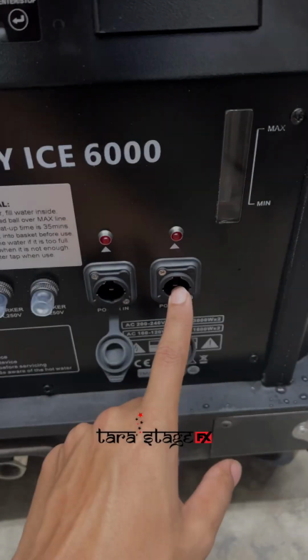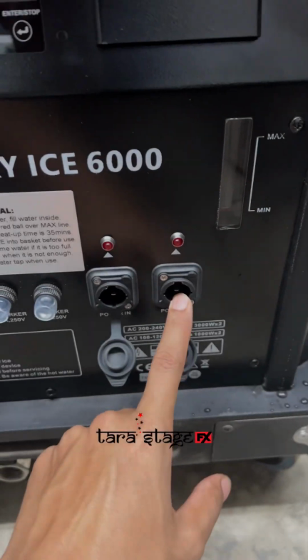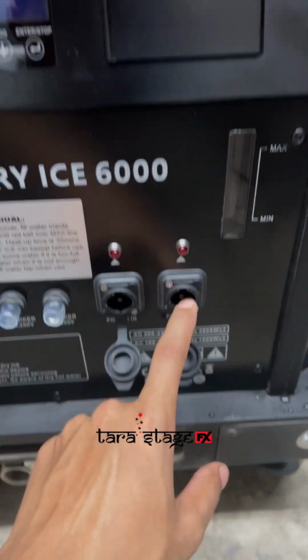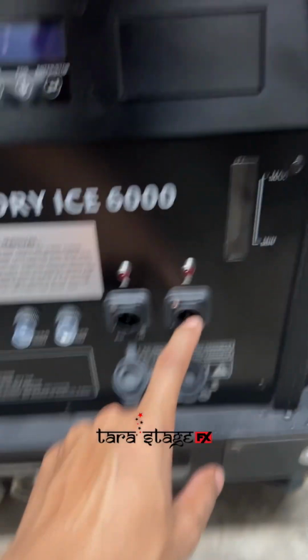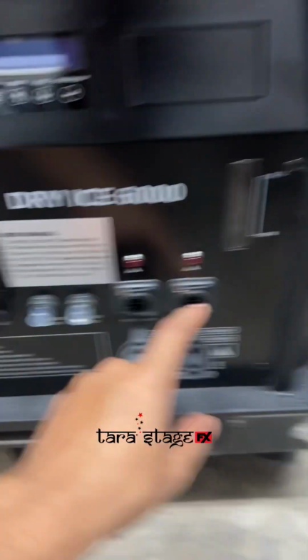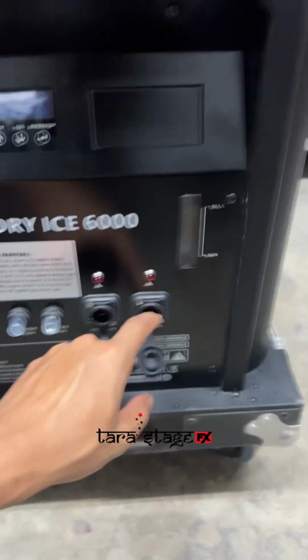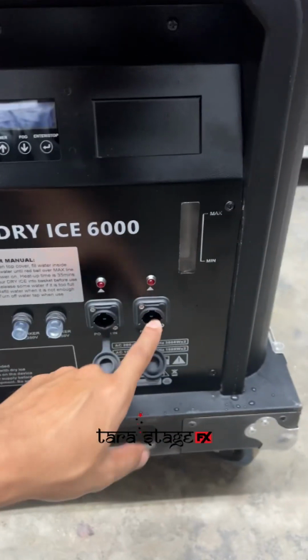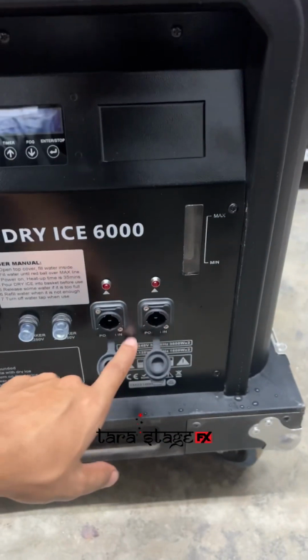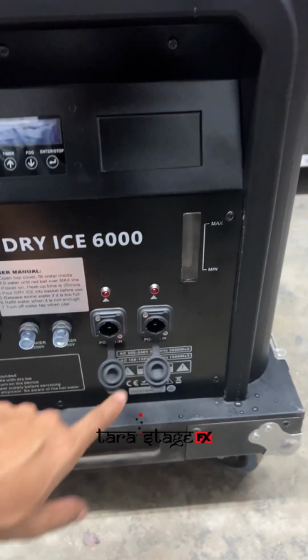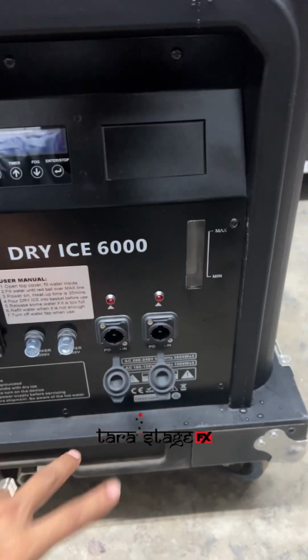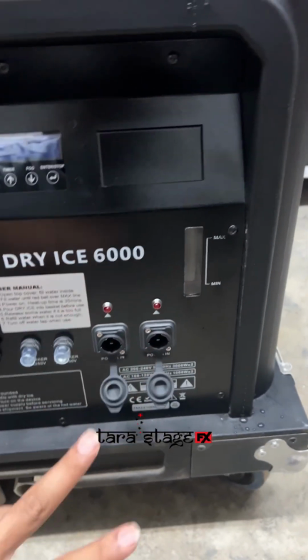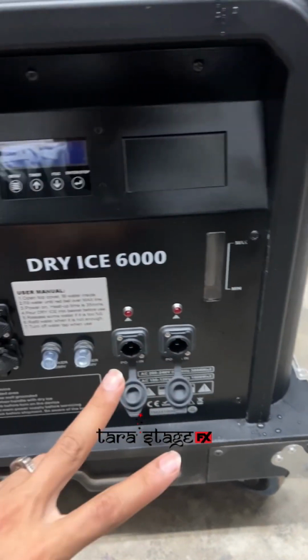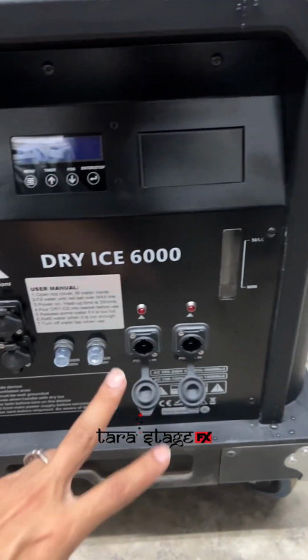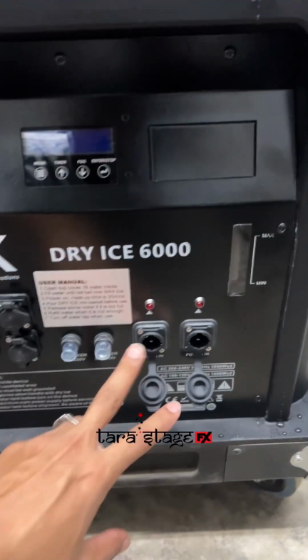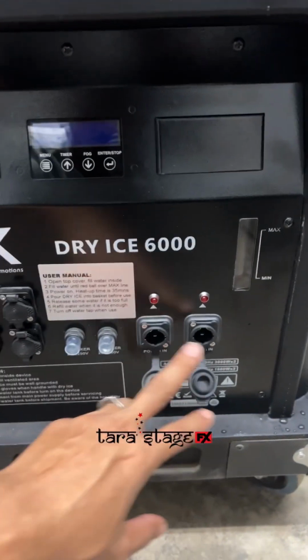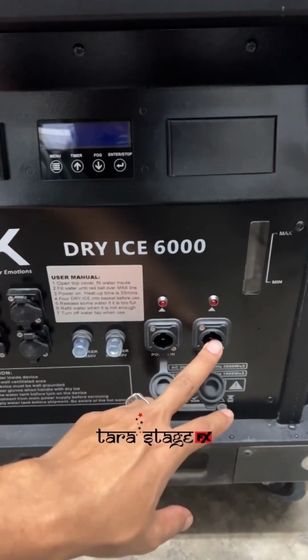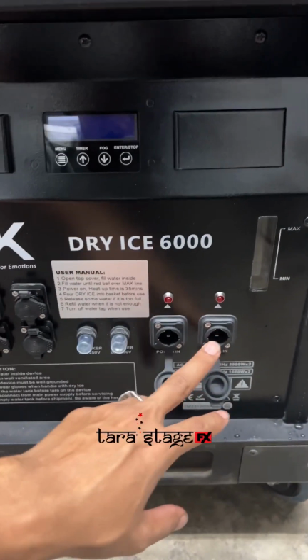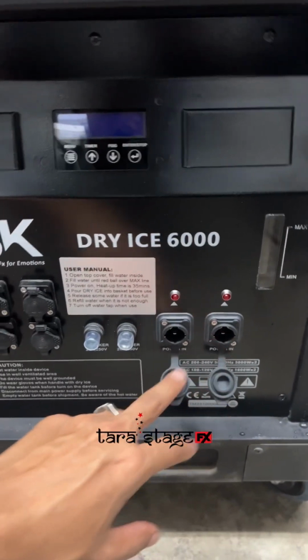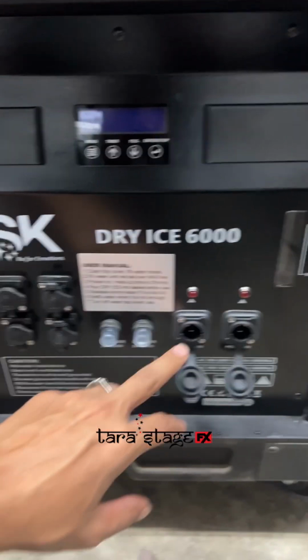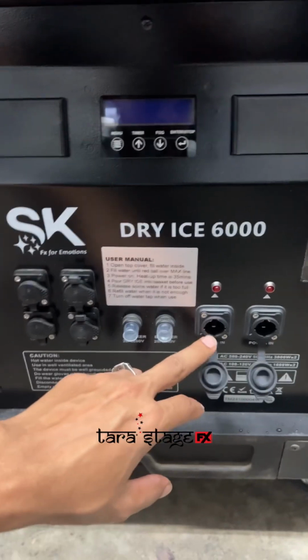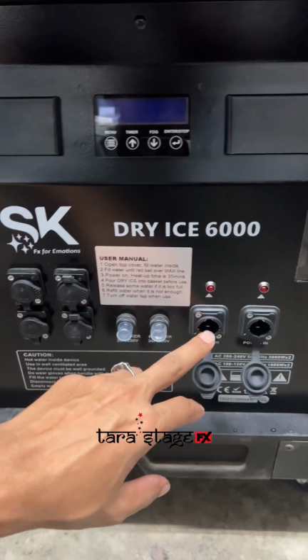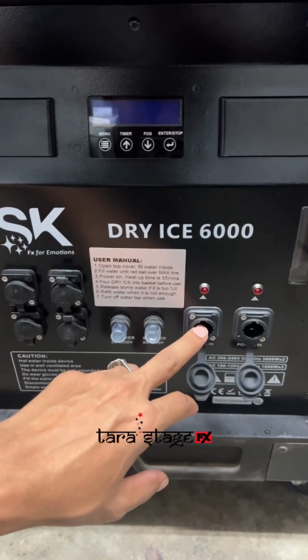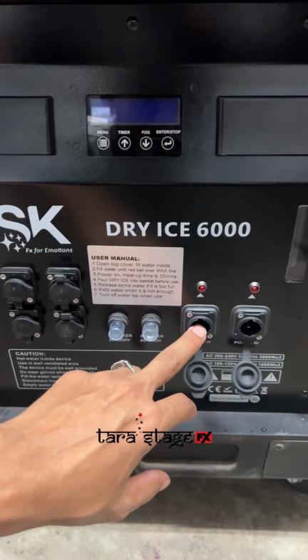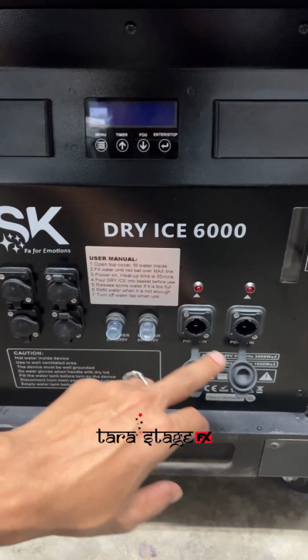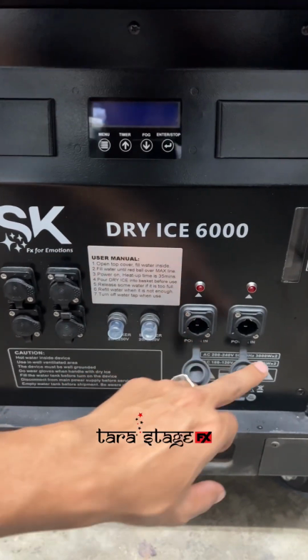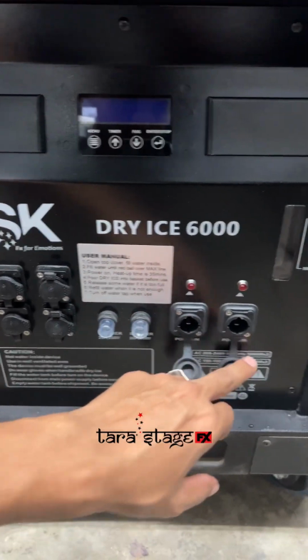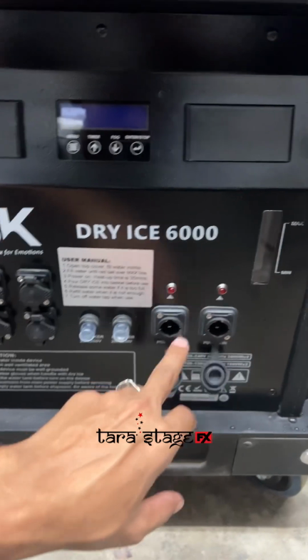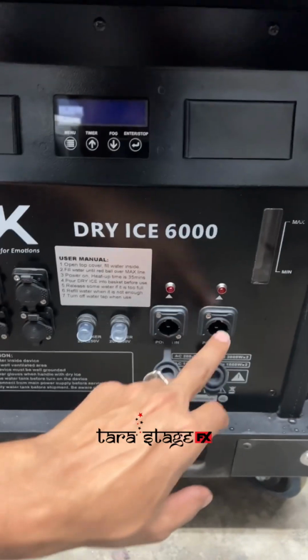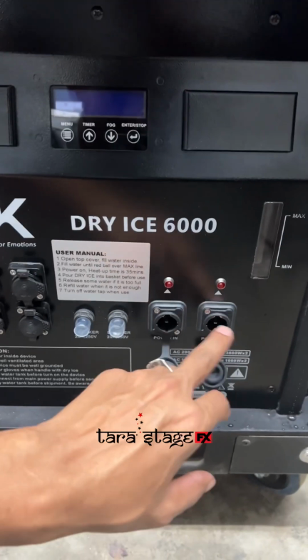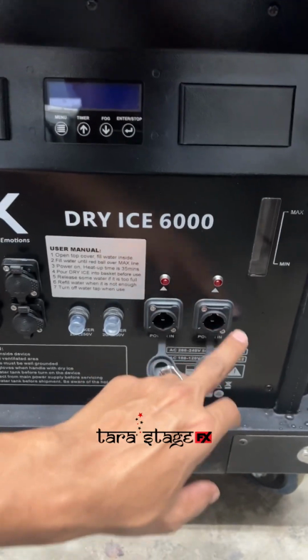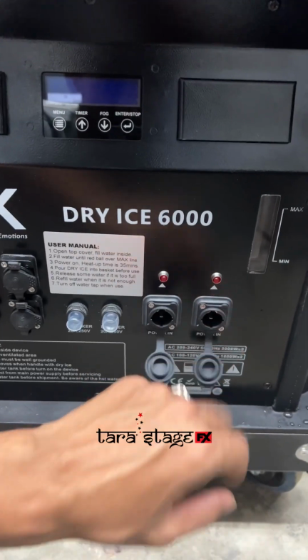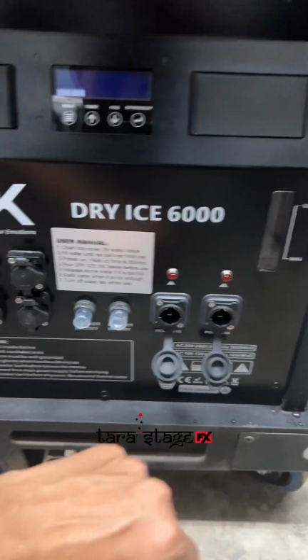This machine requires 2 power cords: one for 3000W and a second for 3000W.